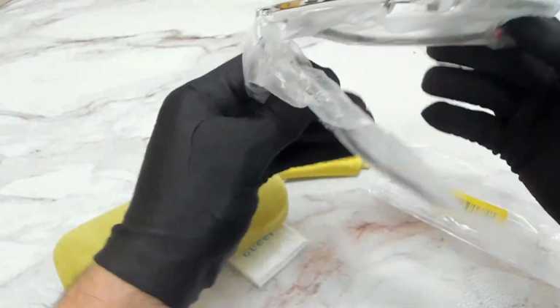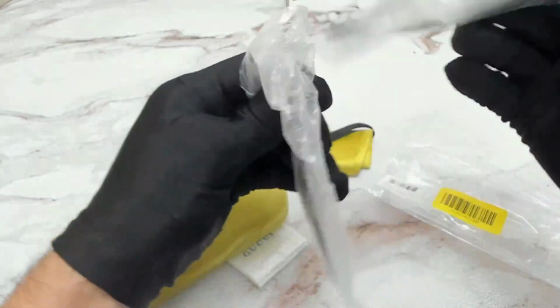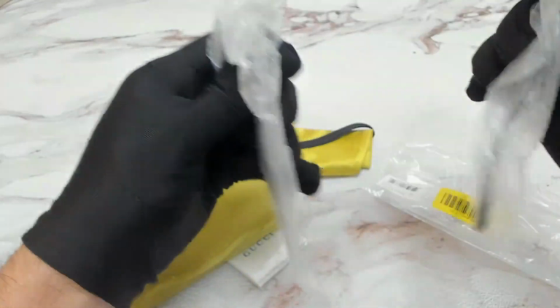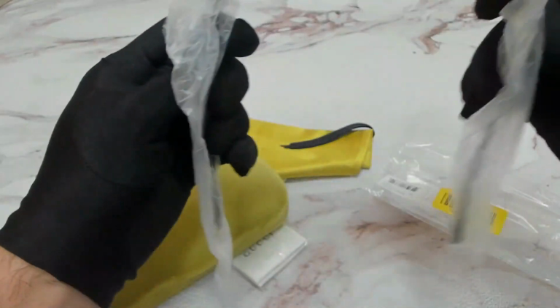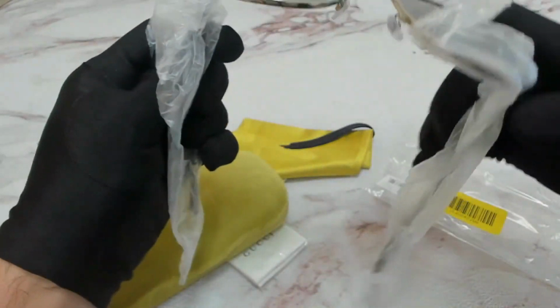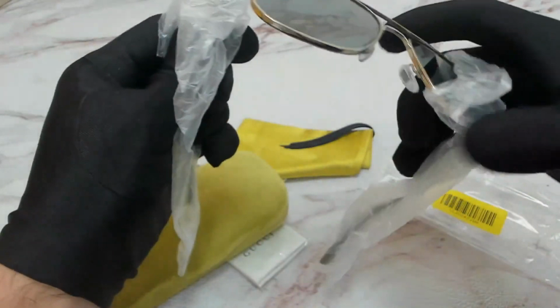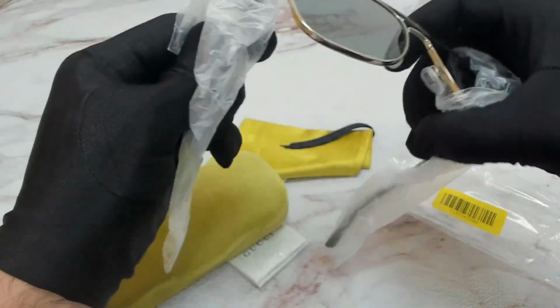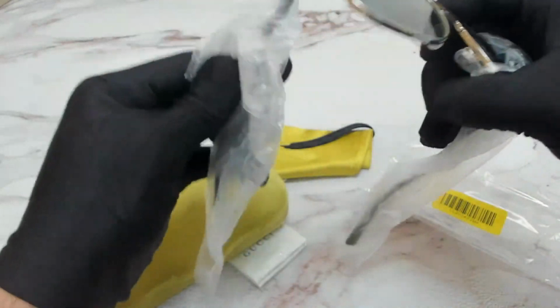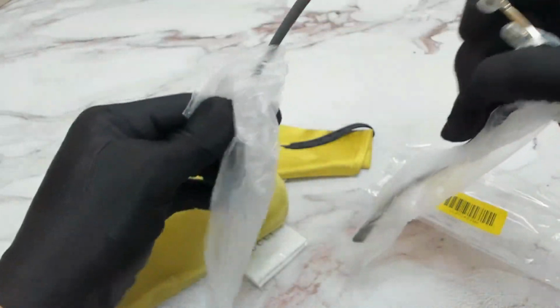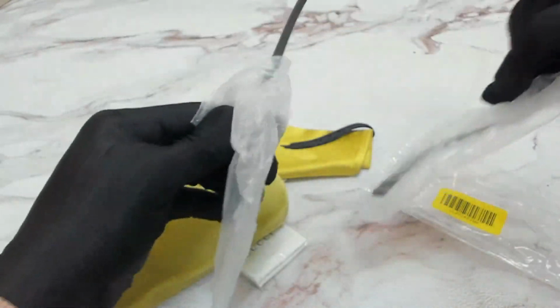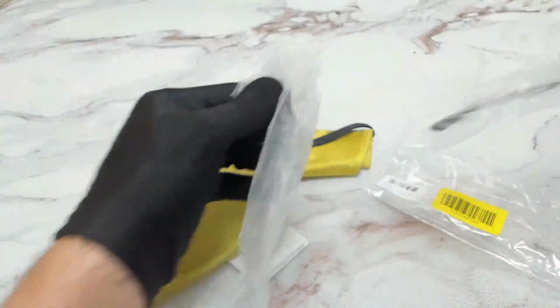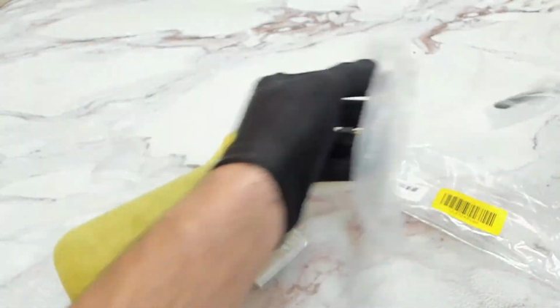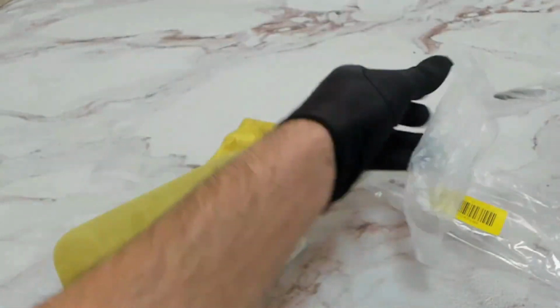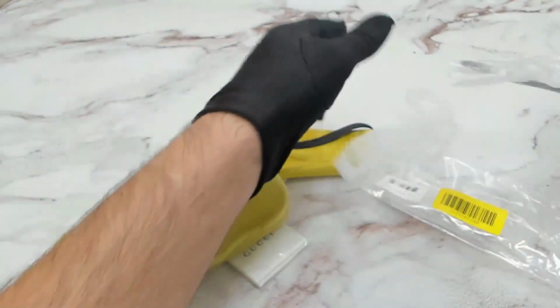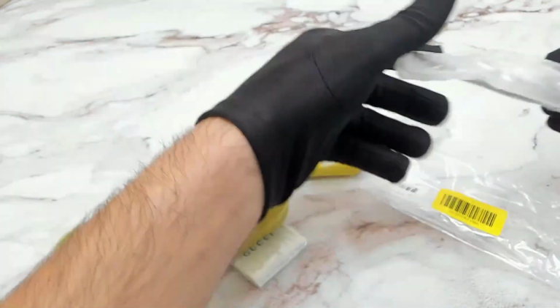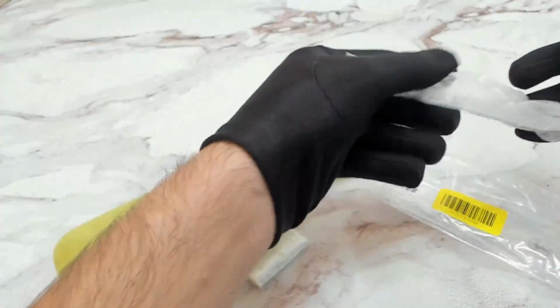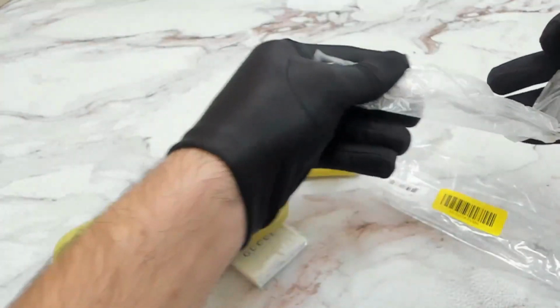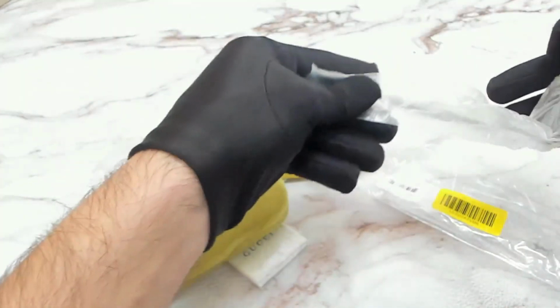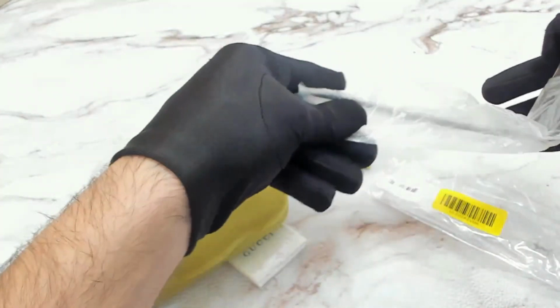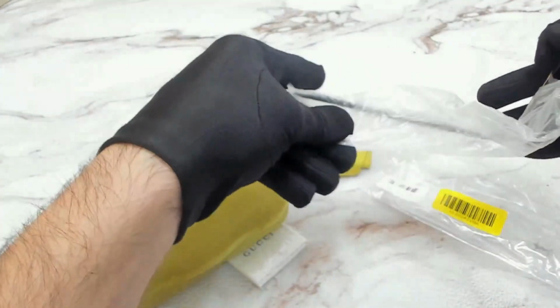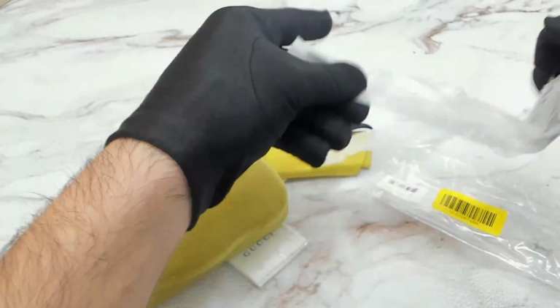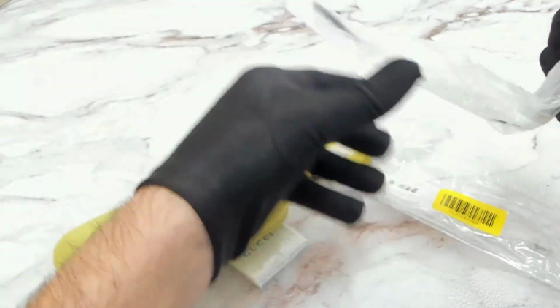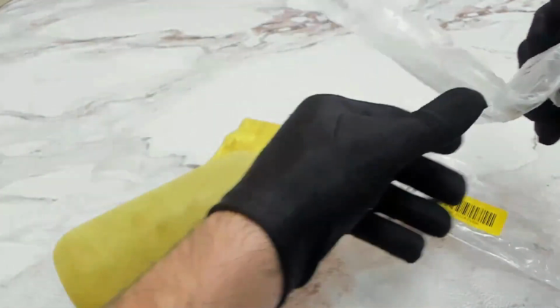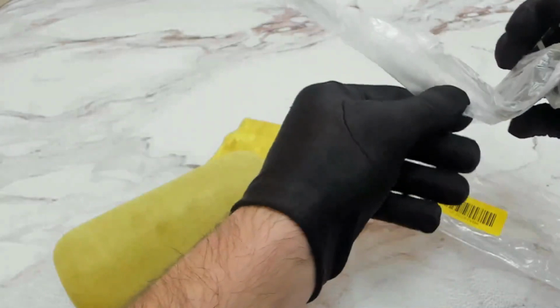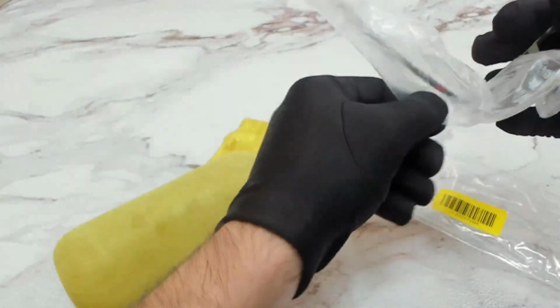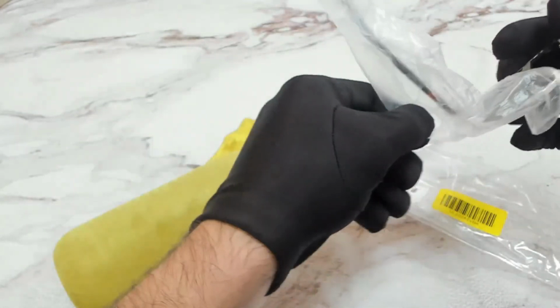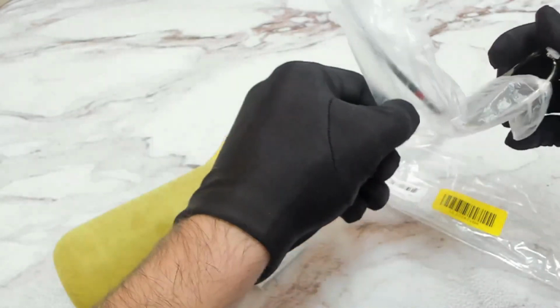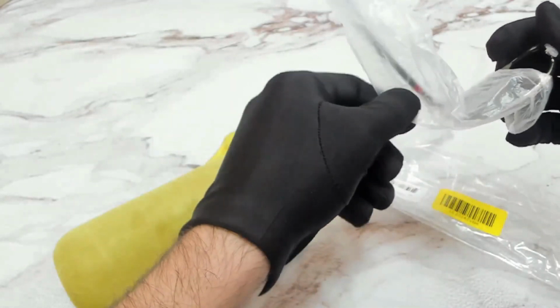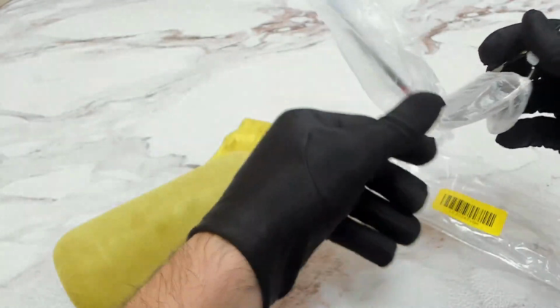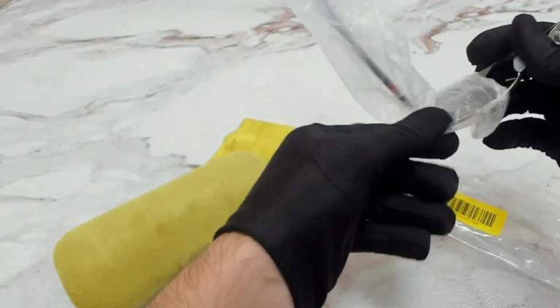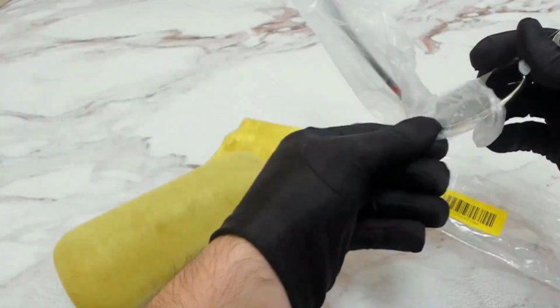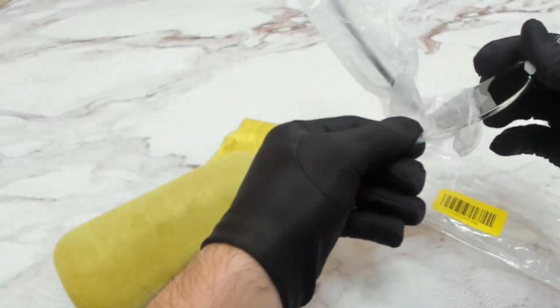The color of the frame is gold, and these glasses are a pilot shape.